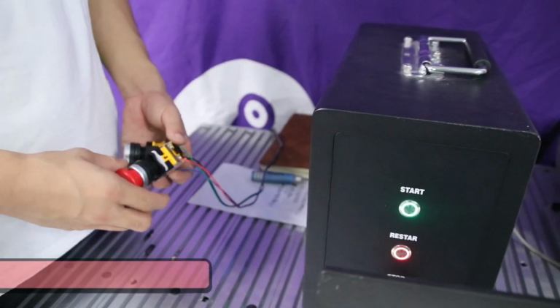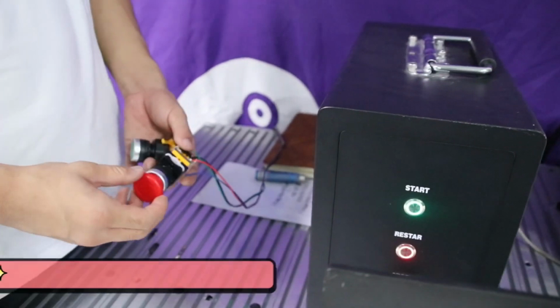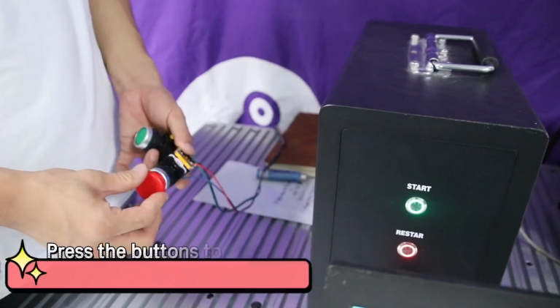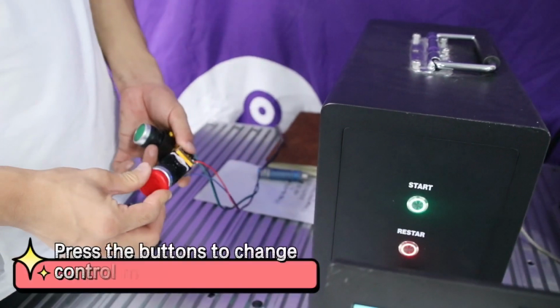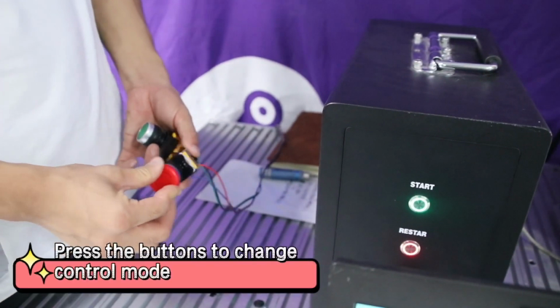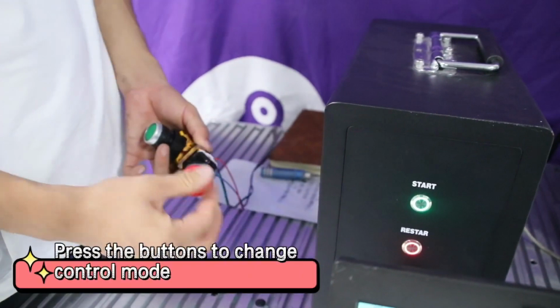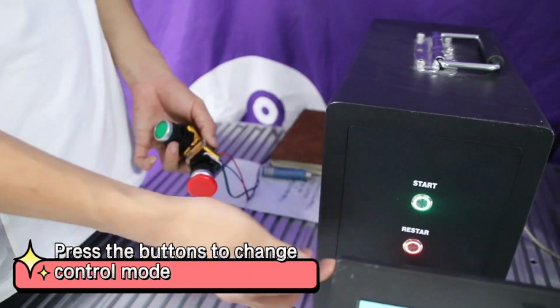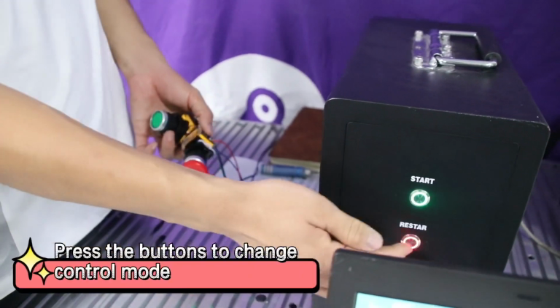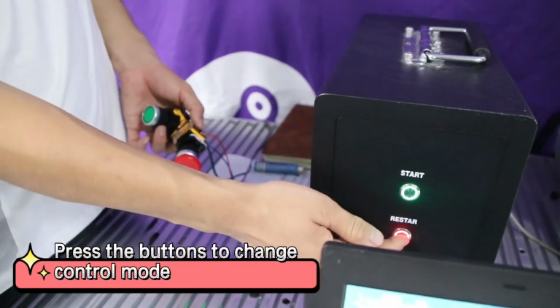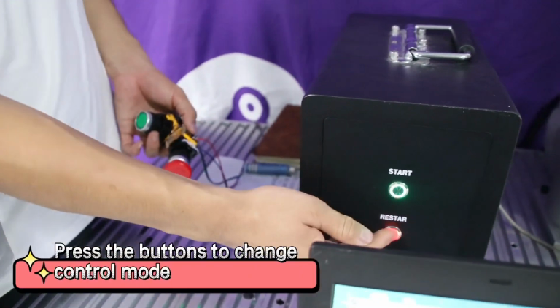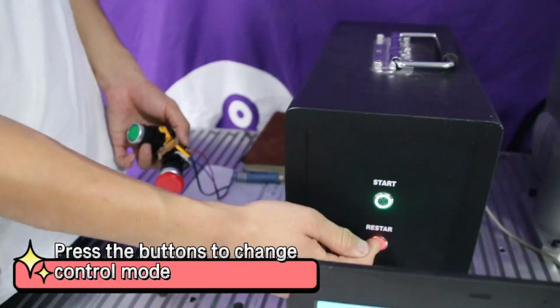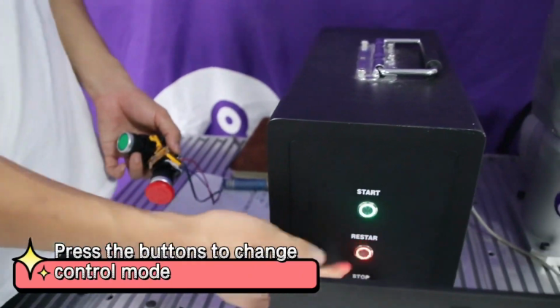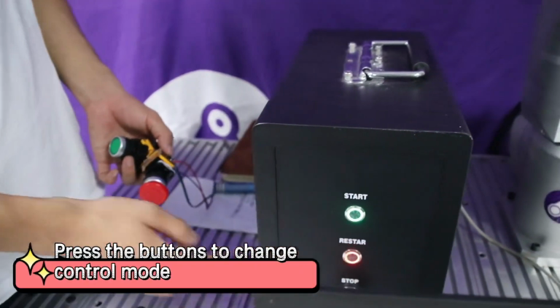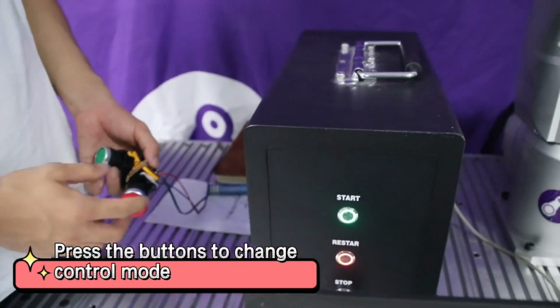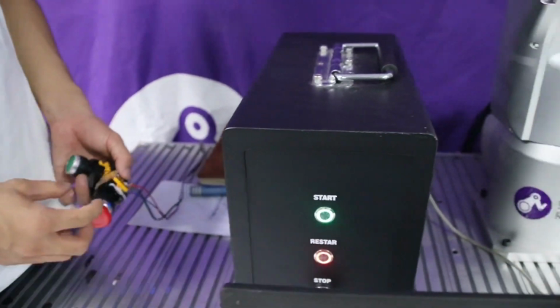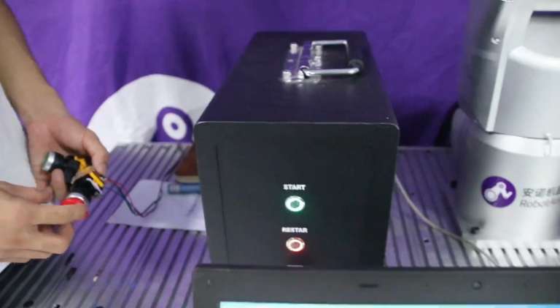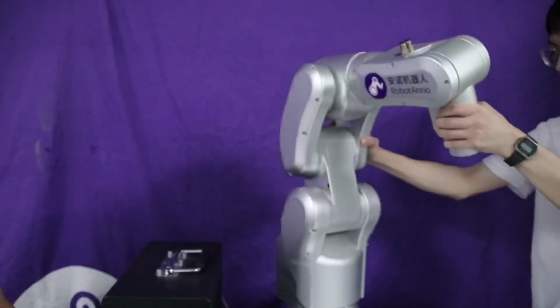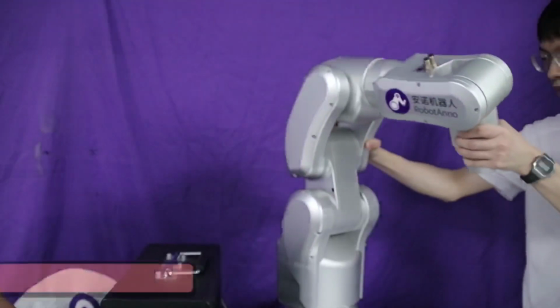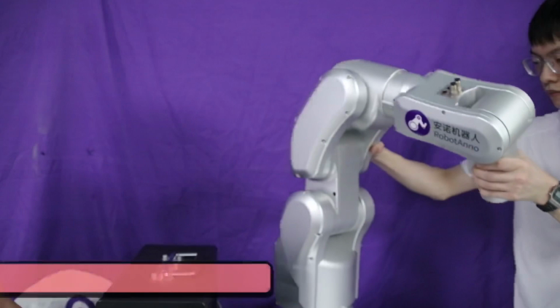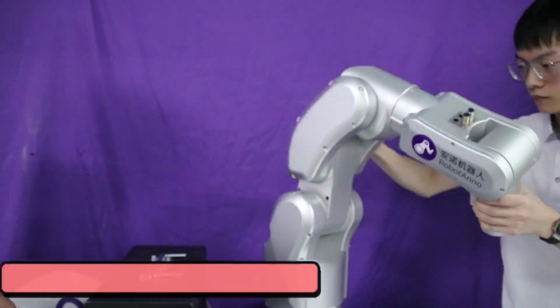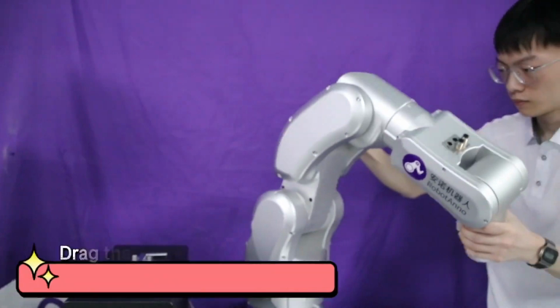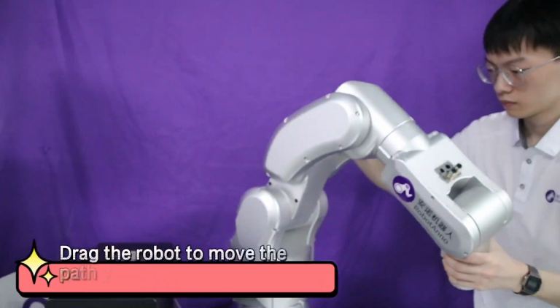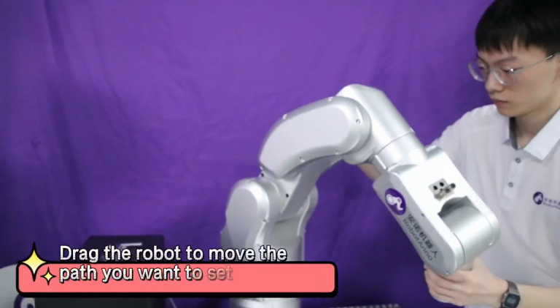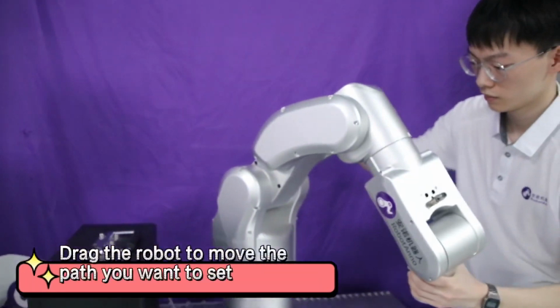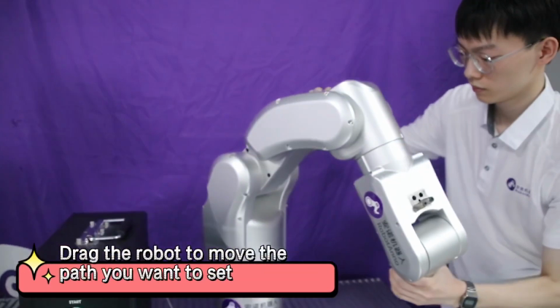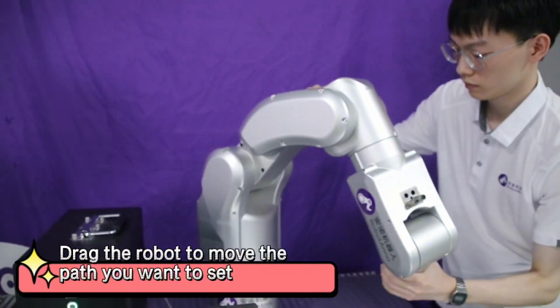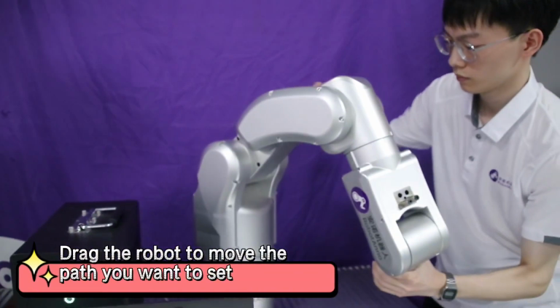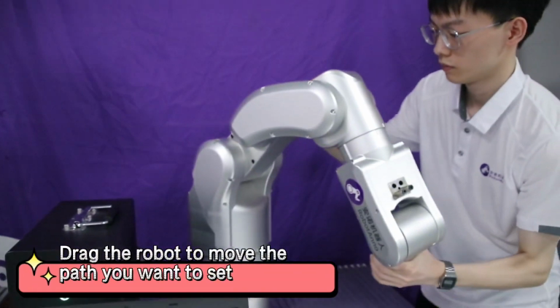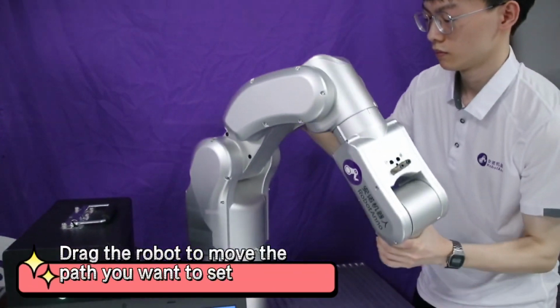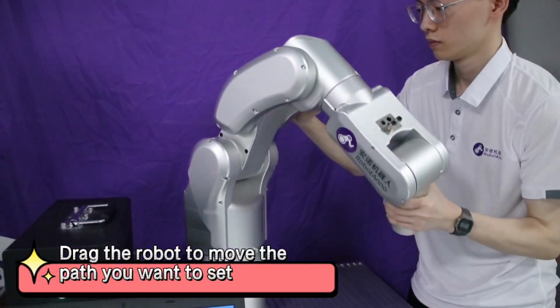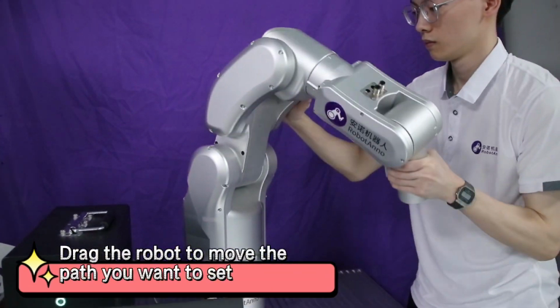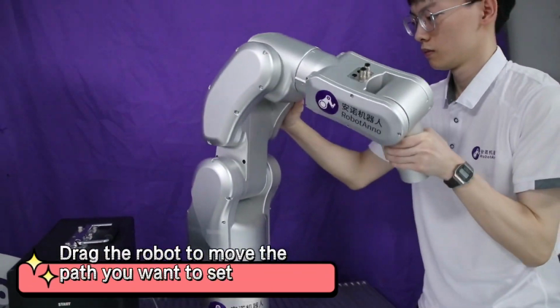Press the buttons to change control mode. Then drag the robot to move along the path you want to set.